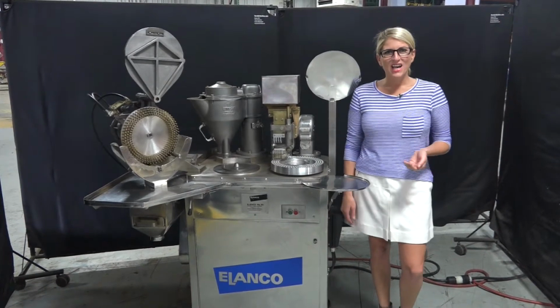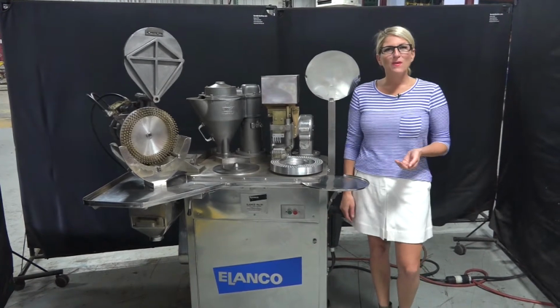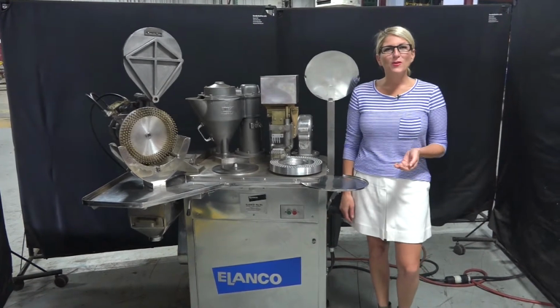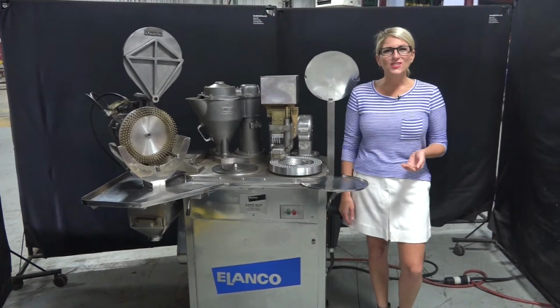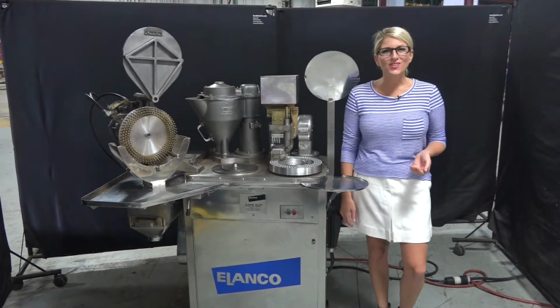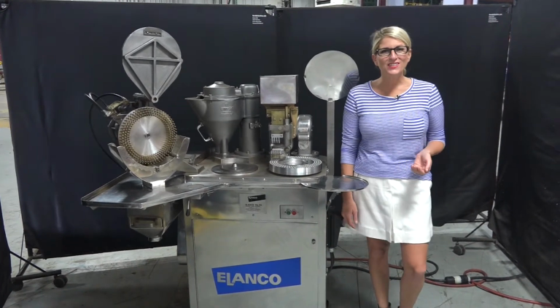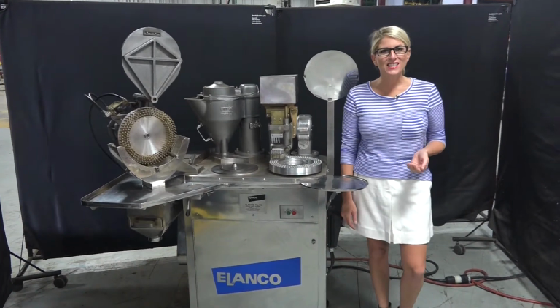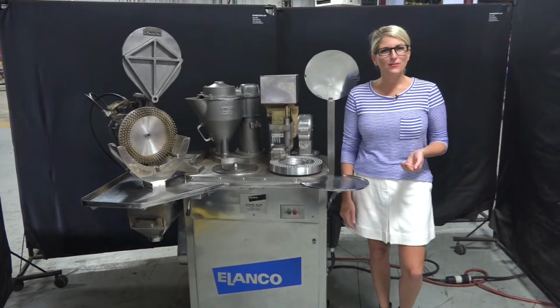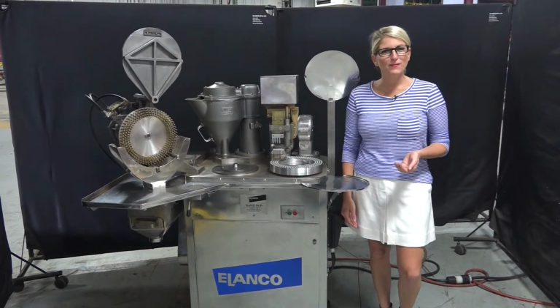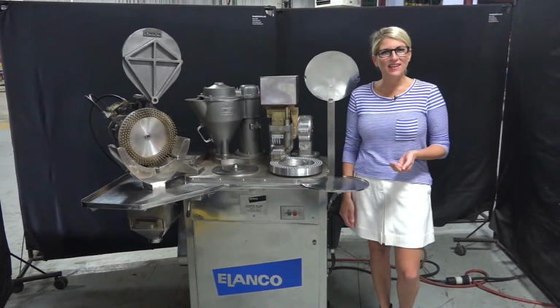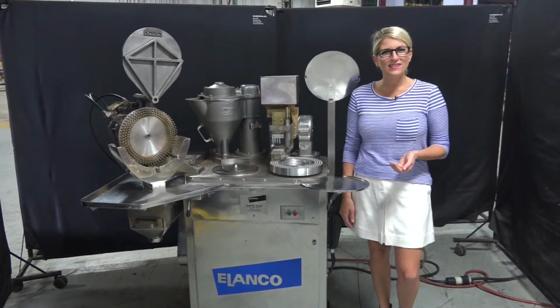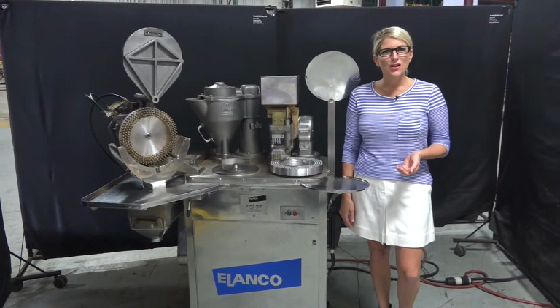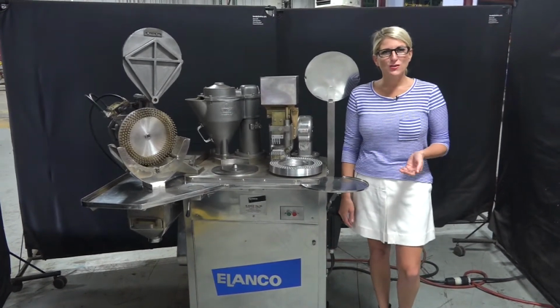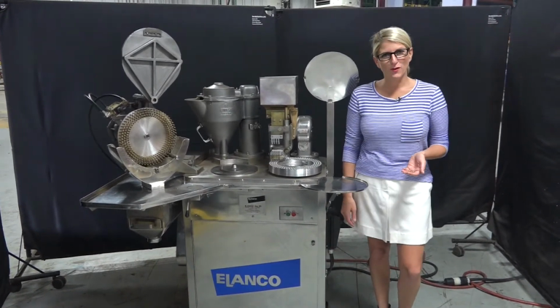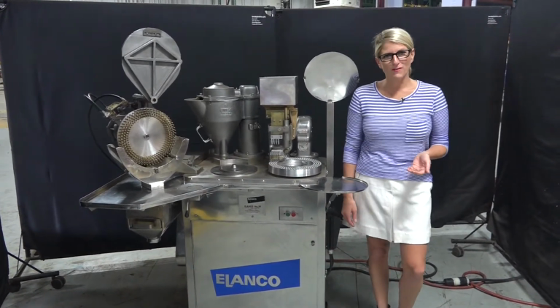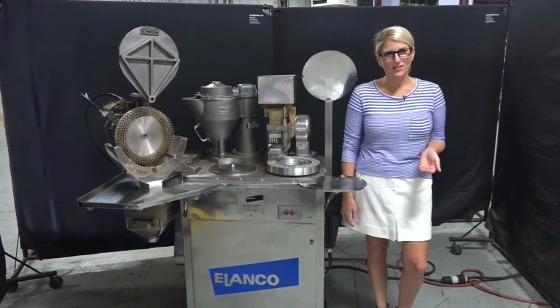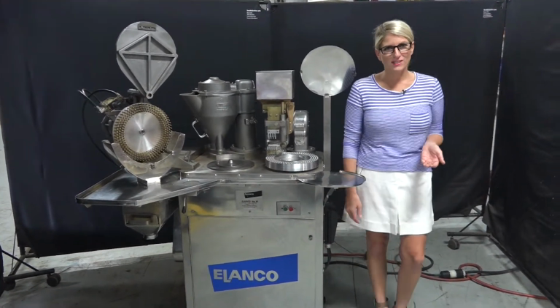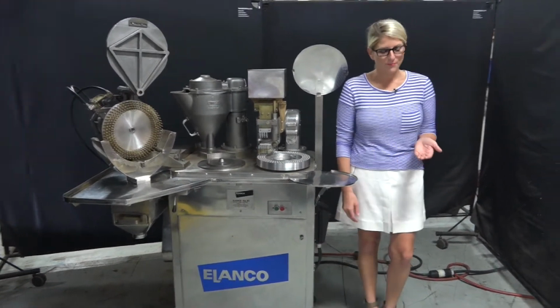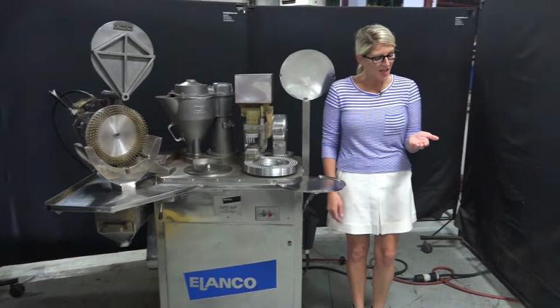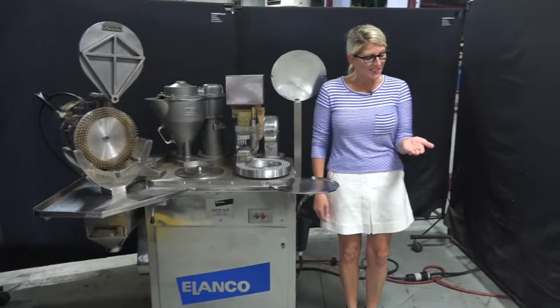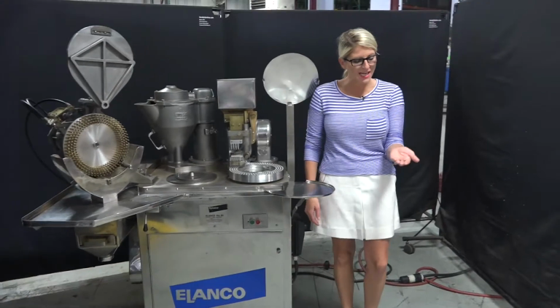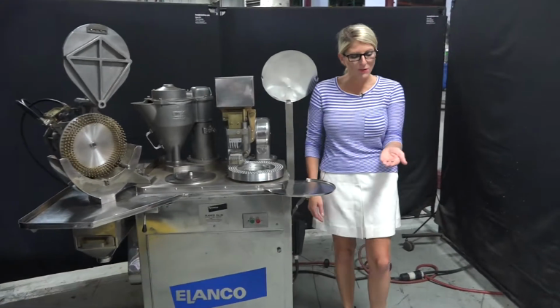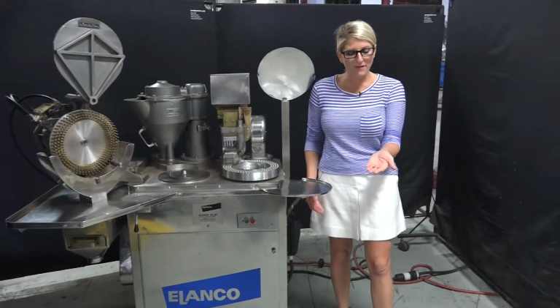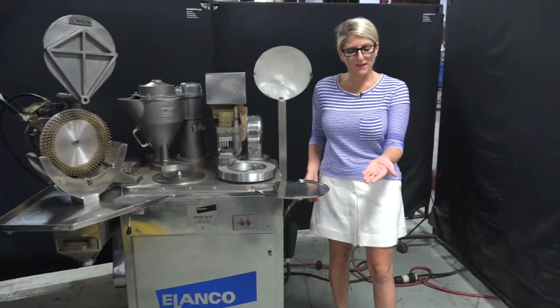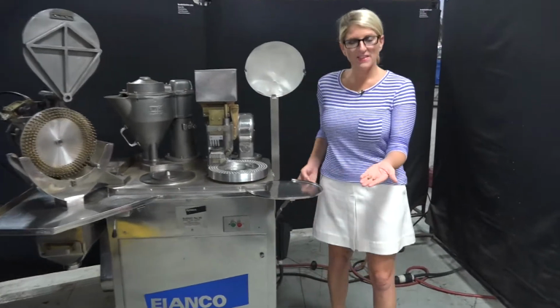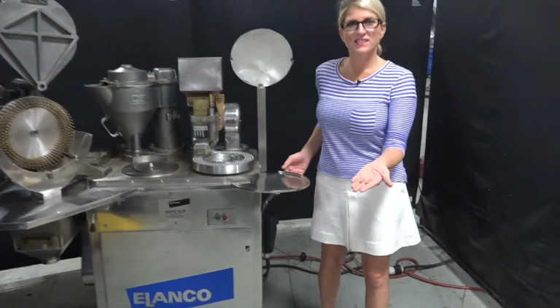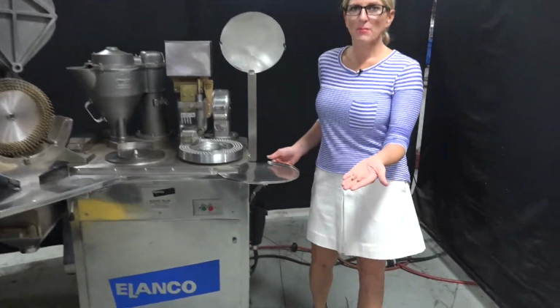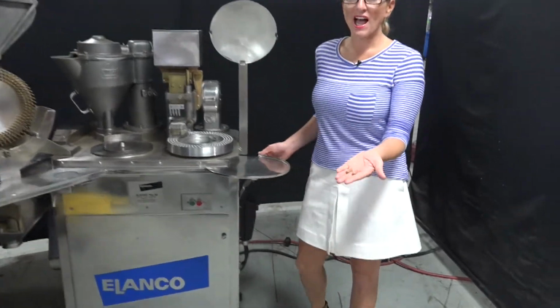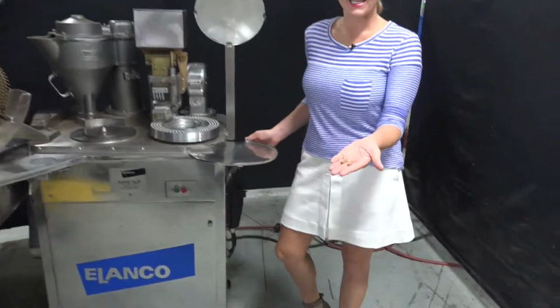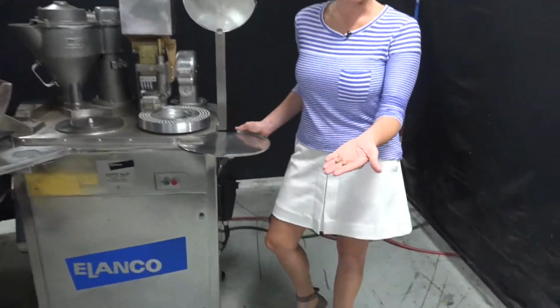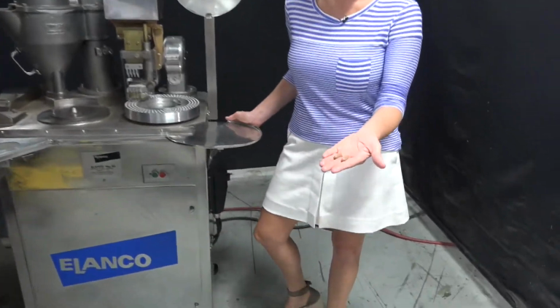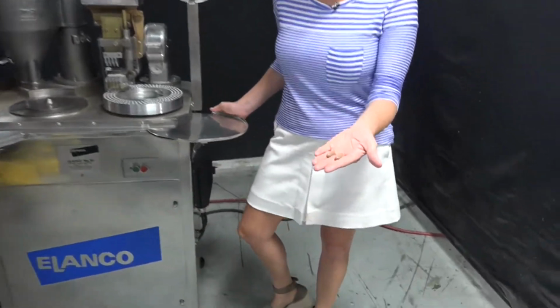The voltage is currently set to 3 phase 240 volts. Today we'll be filling these double-aught capsules.